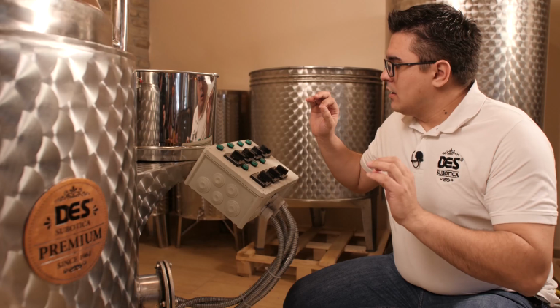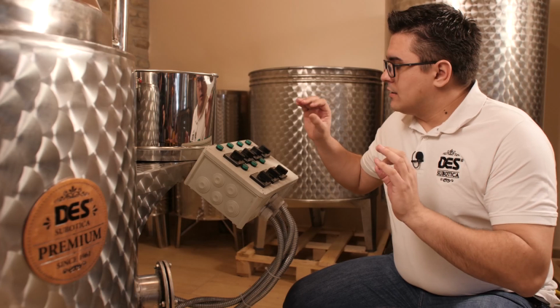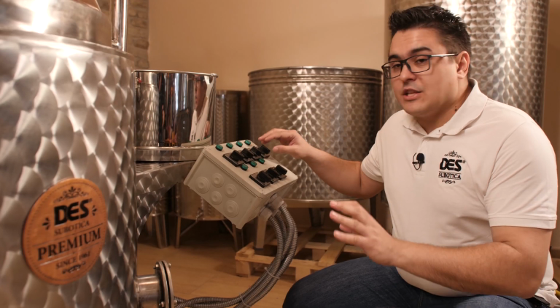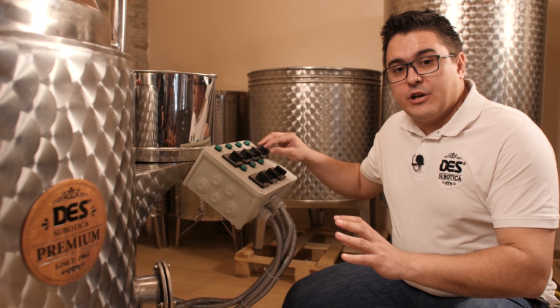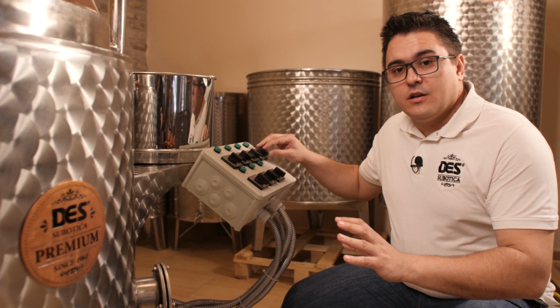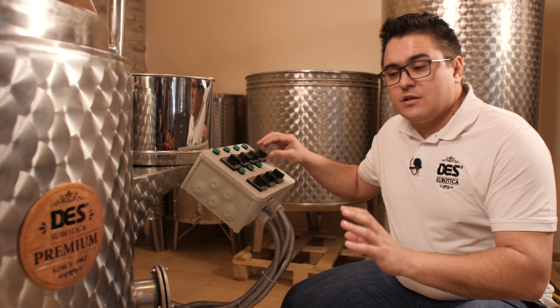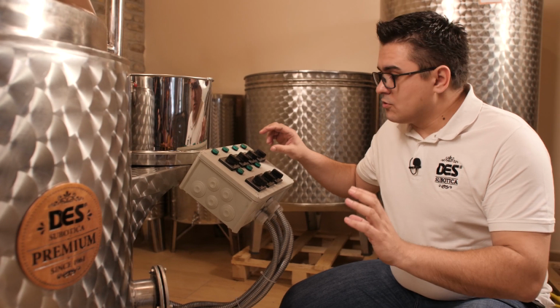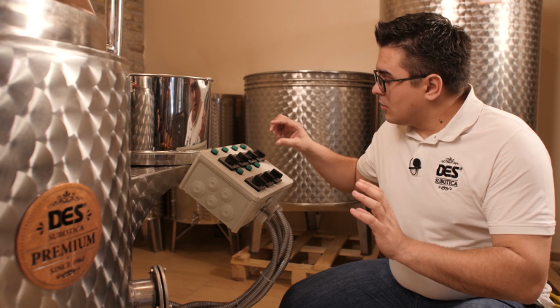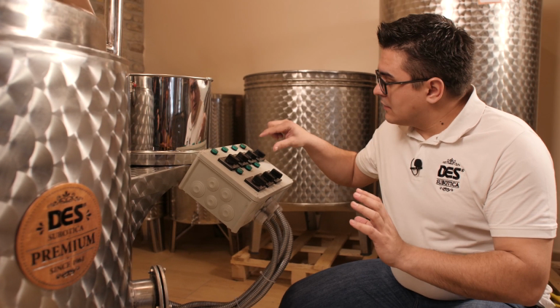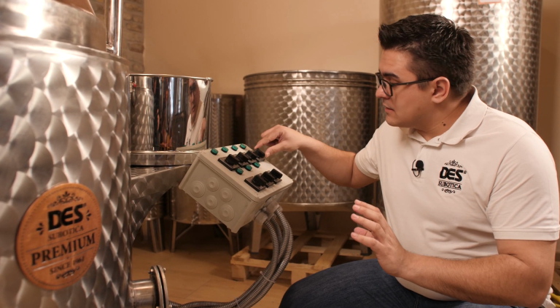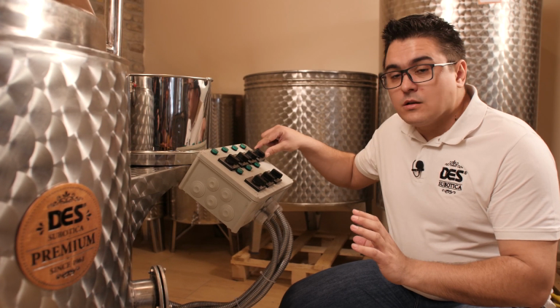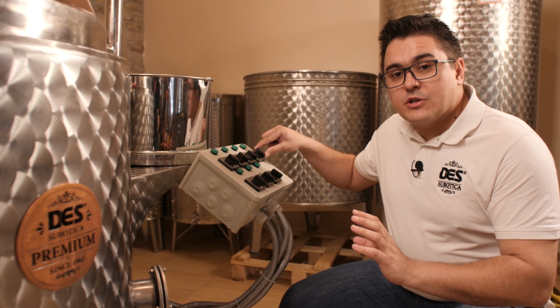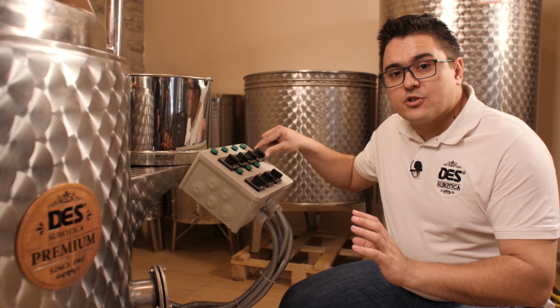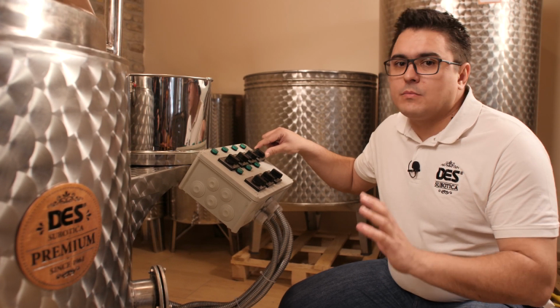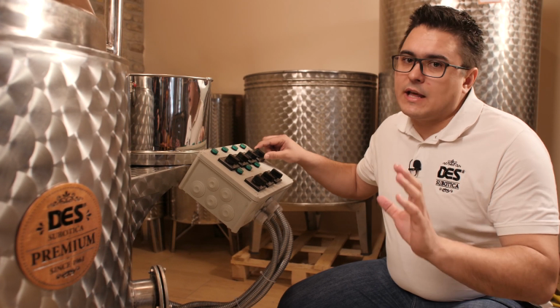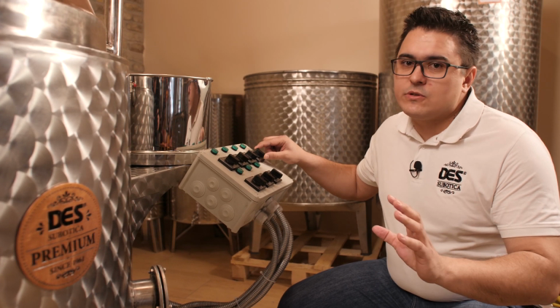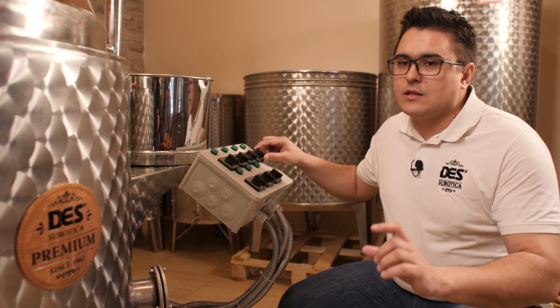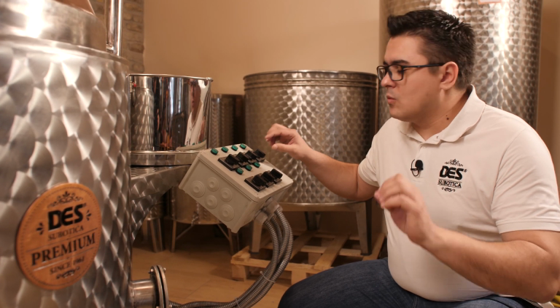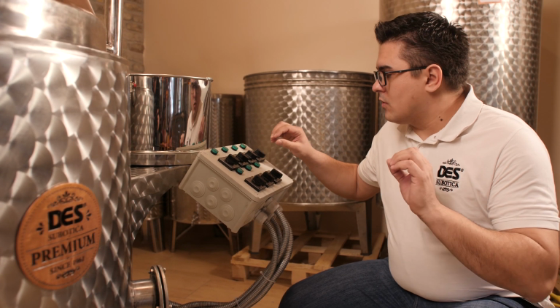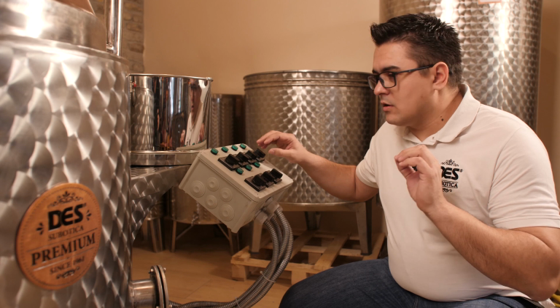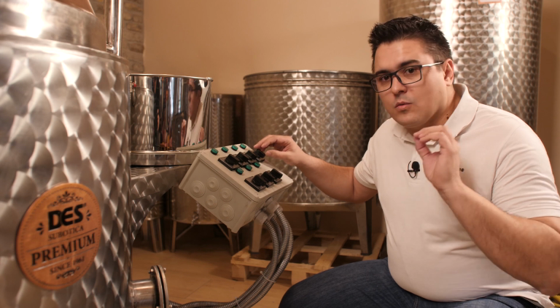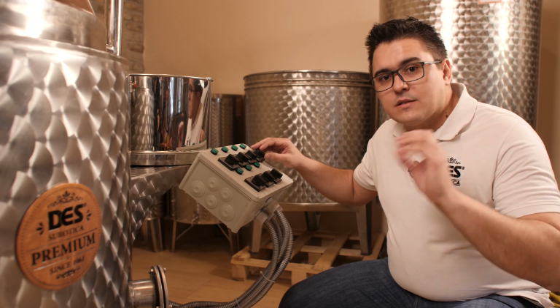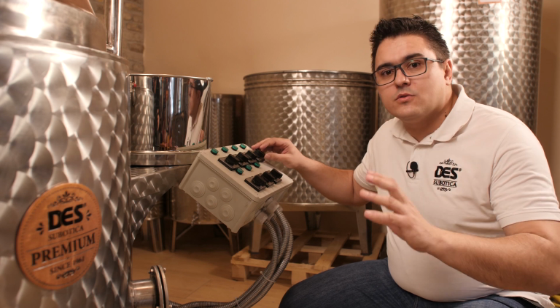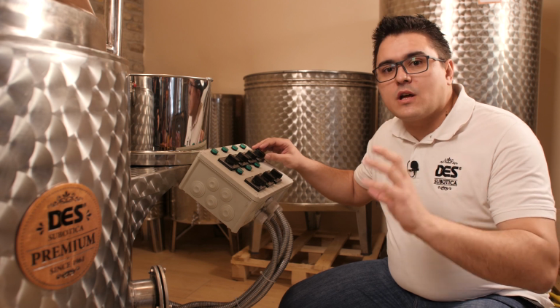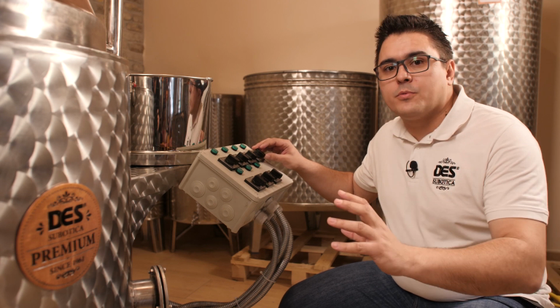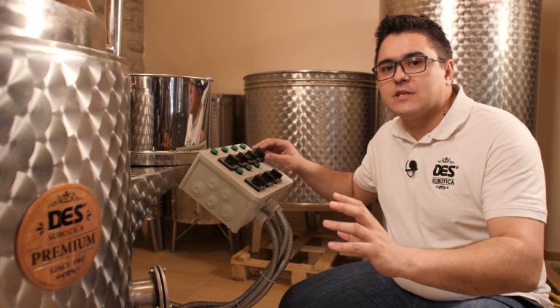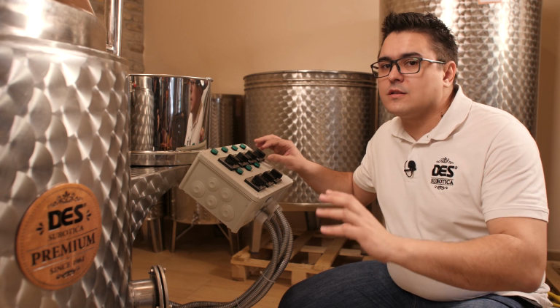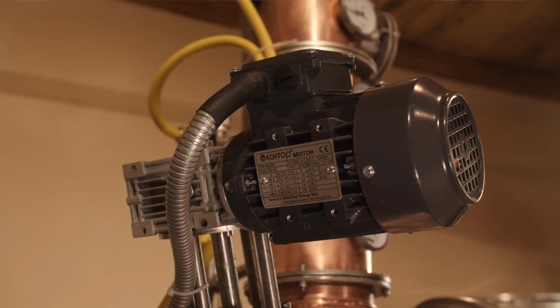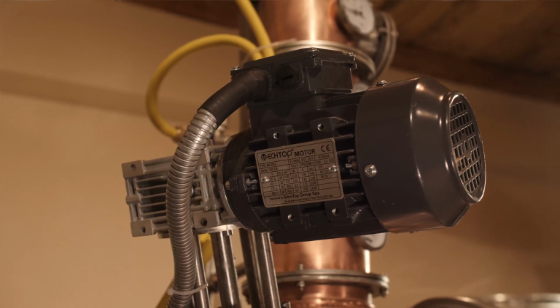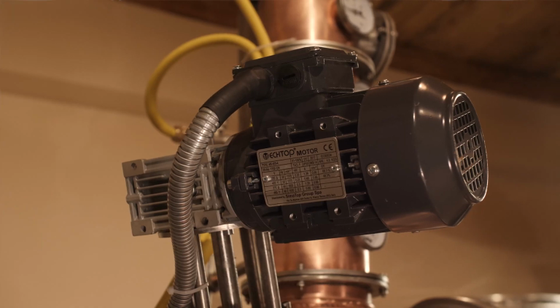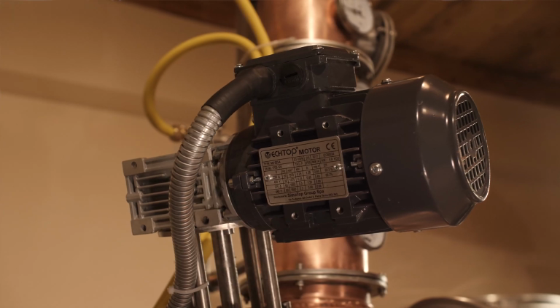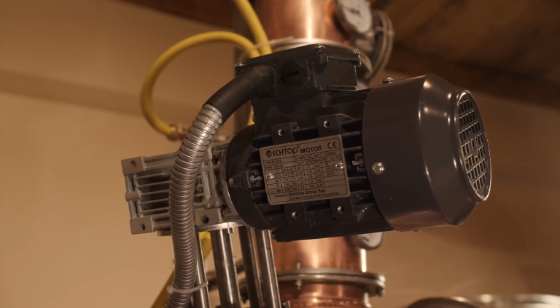The stirring is controlled by this little switch, but as we said, once you start the process, don't turn it off.